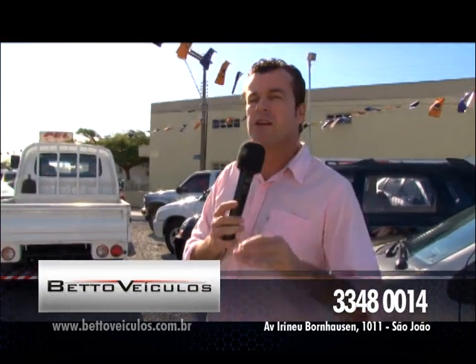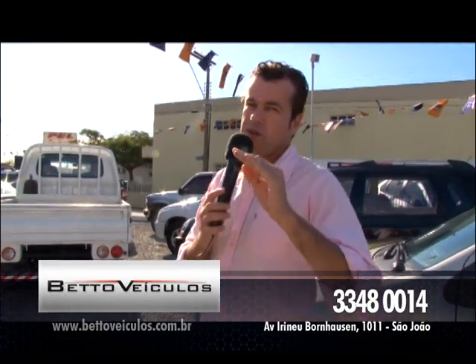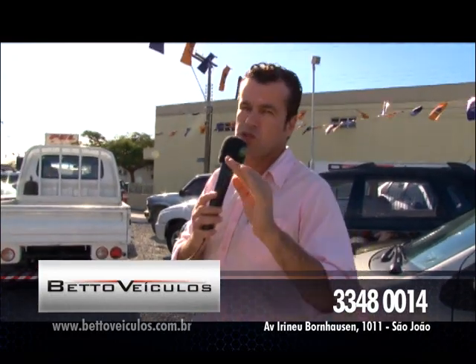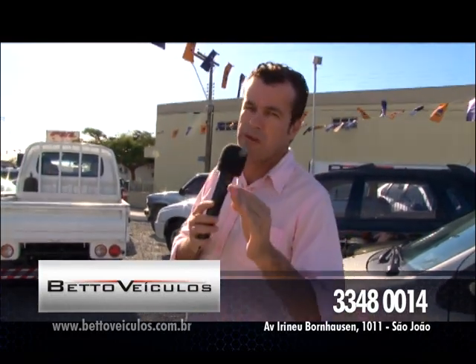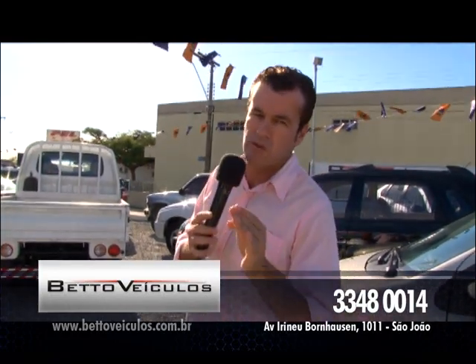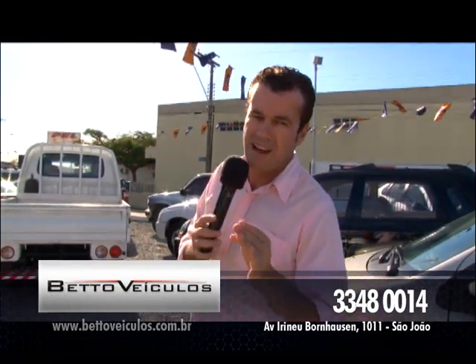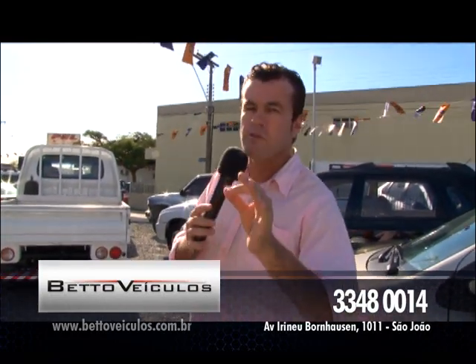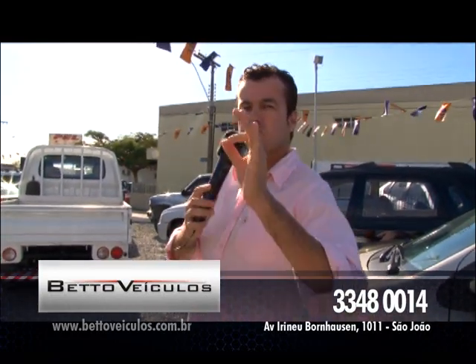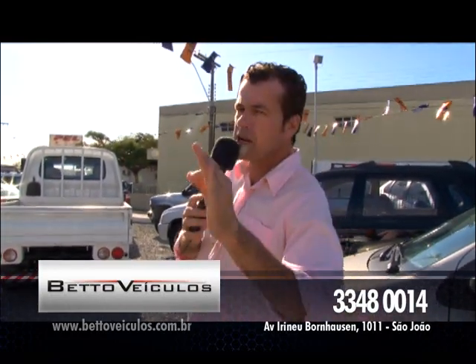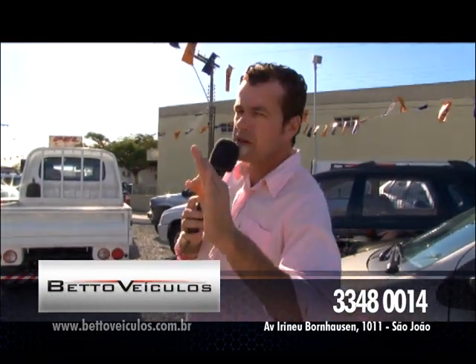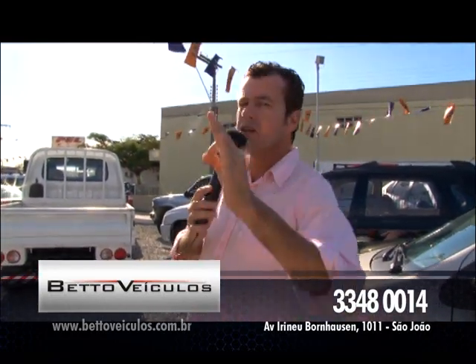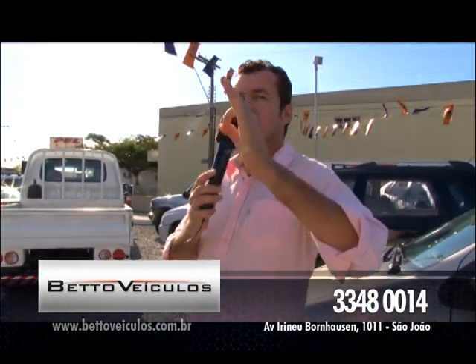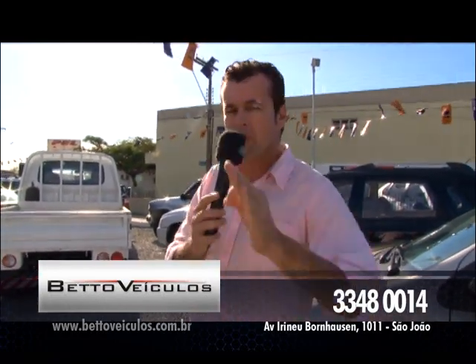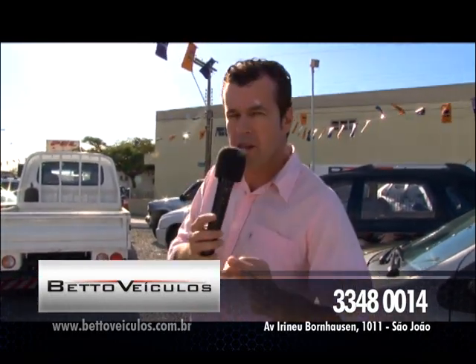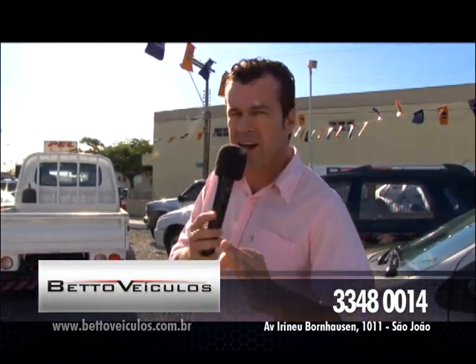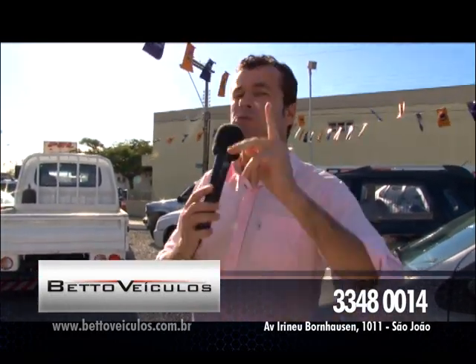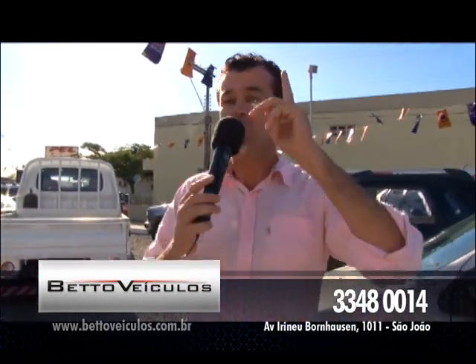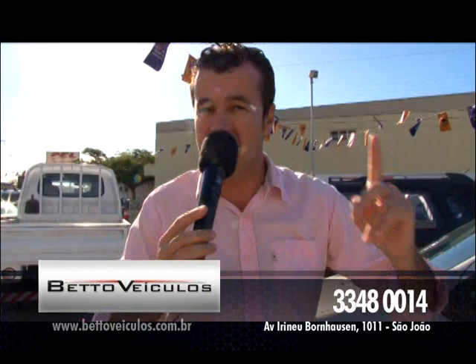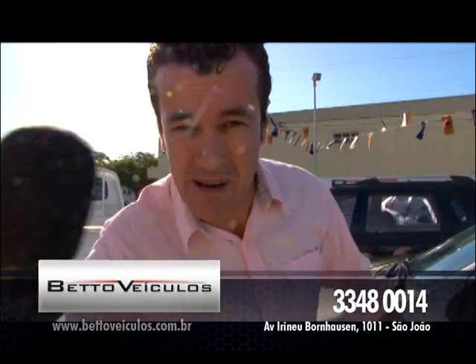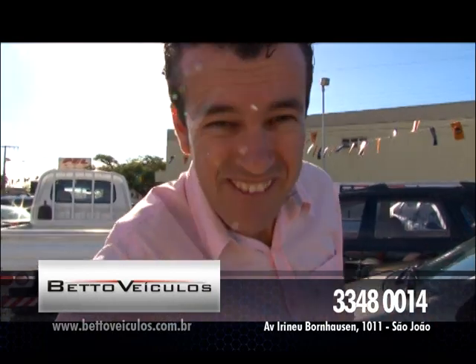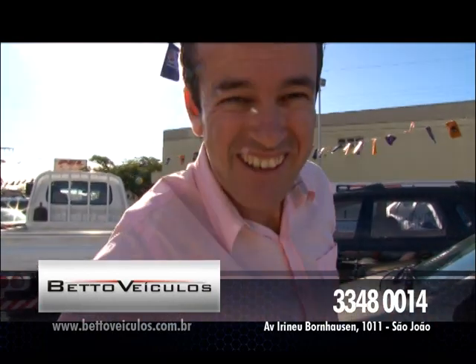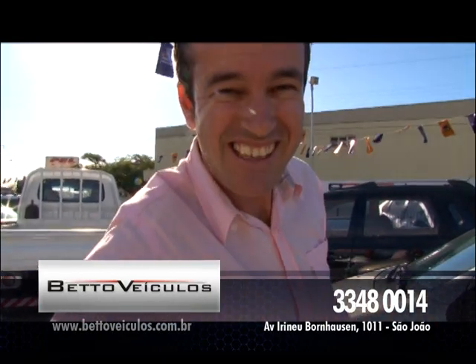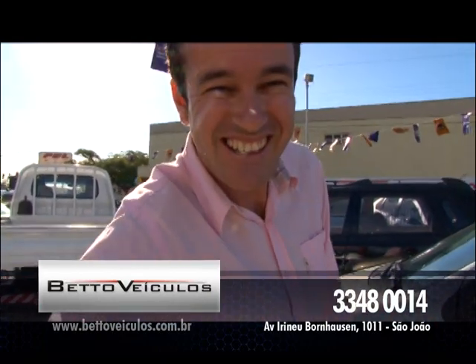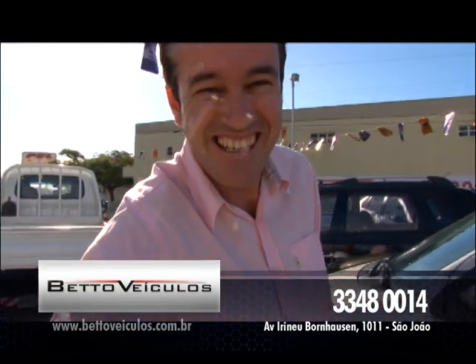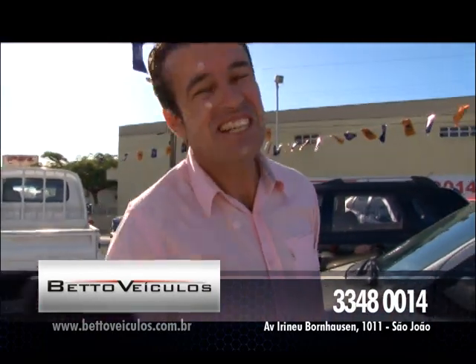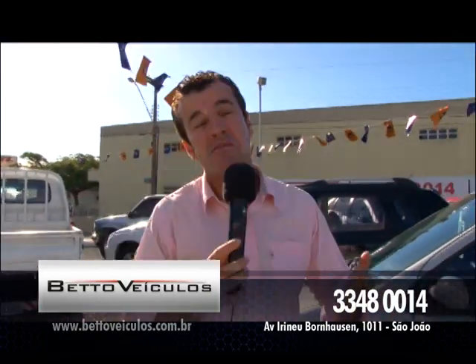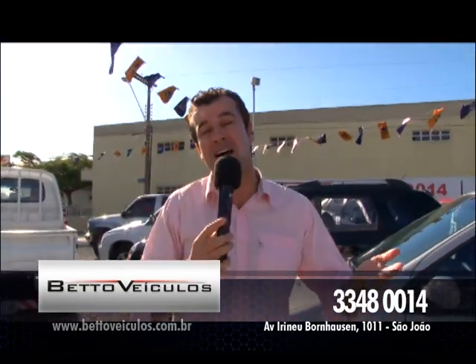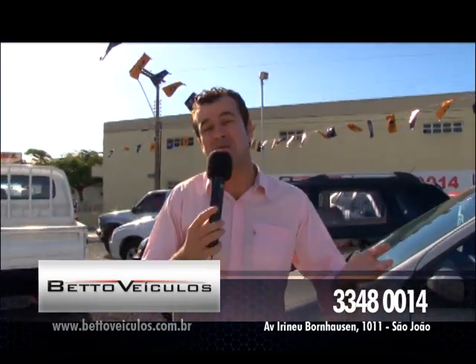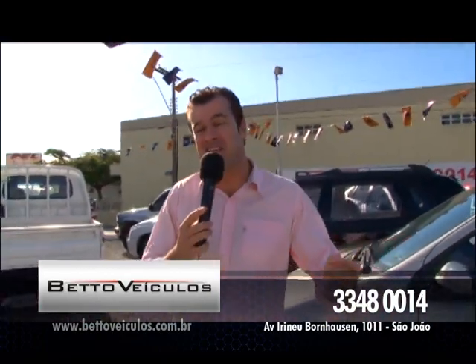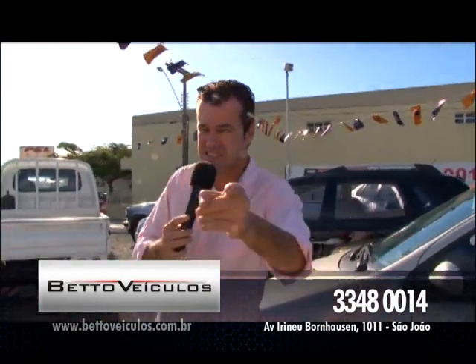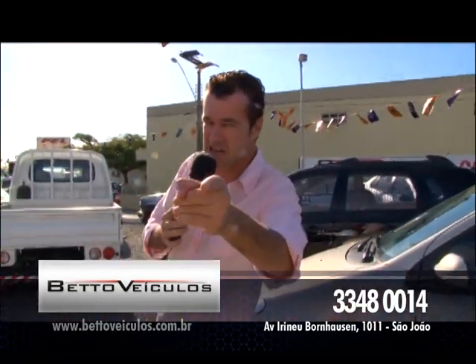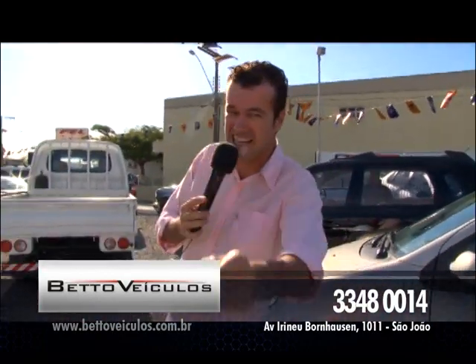Na hora de você comprar o seu carro, é como eu sempre digo: chama o Beto, meu amigo. Vem pra cá.